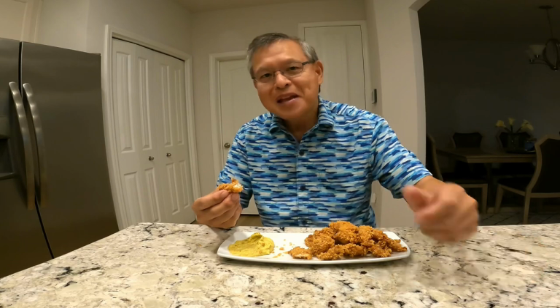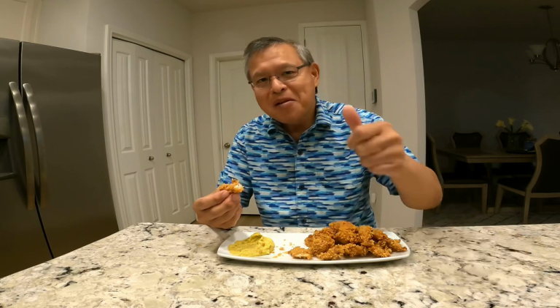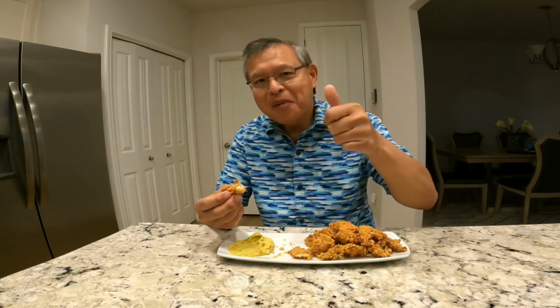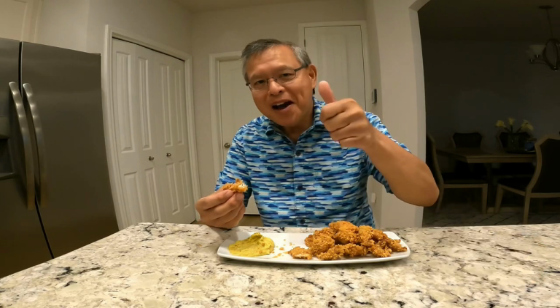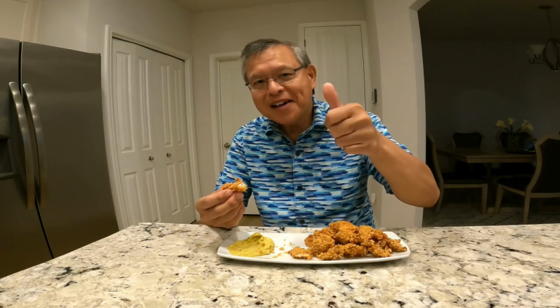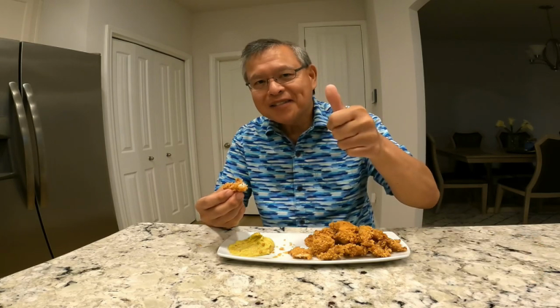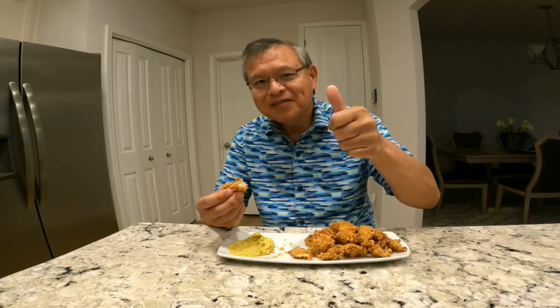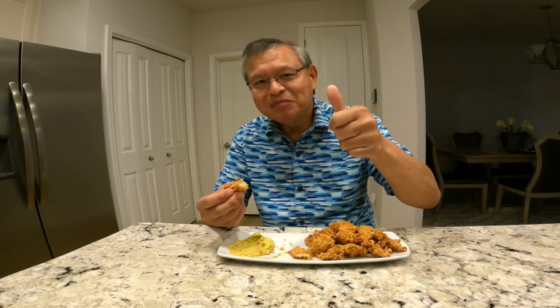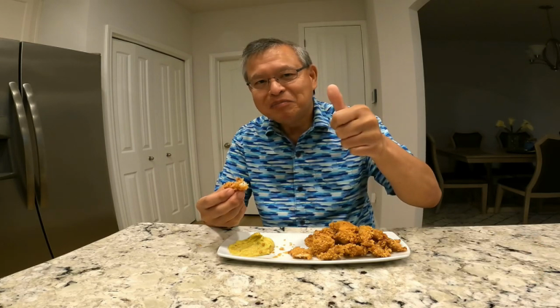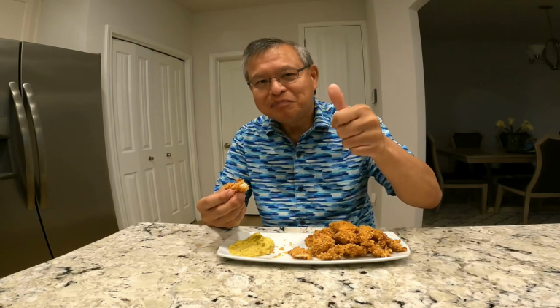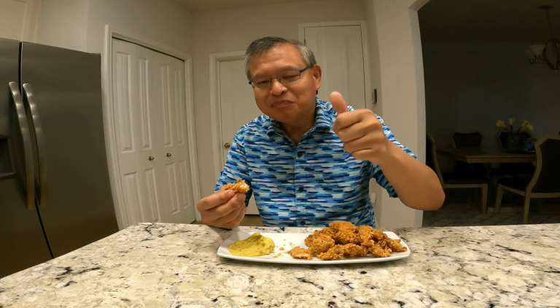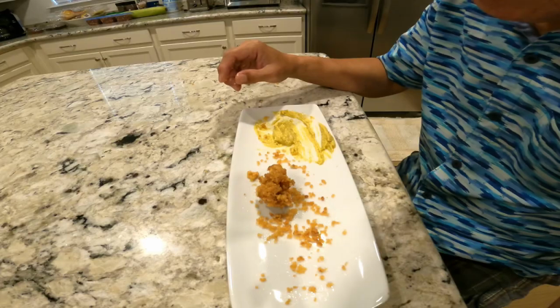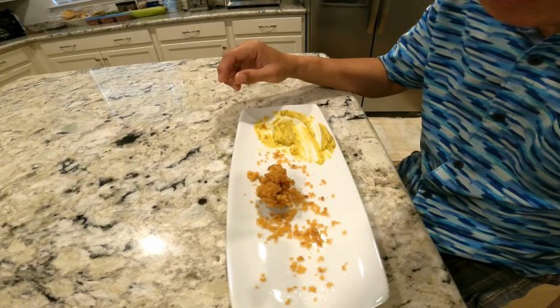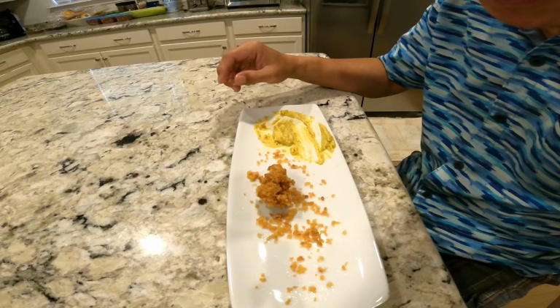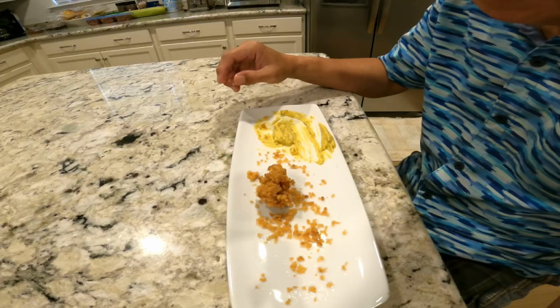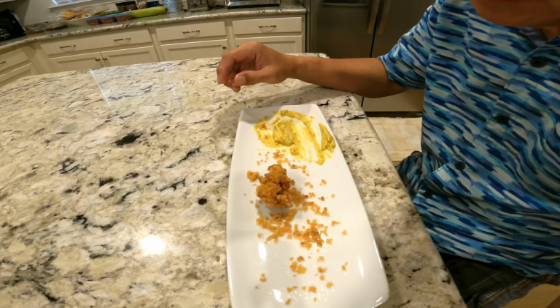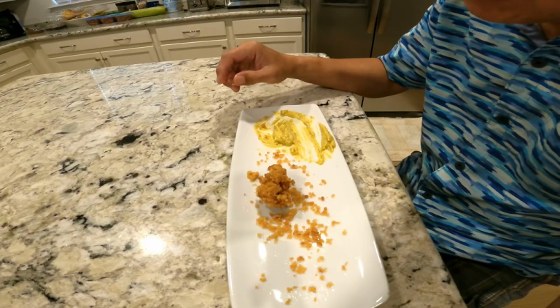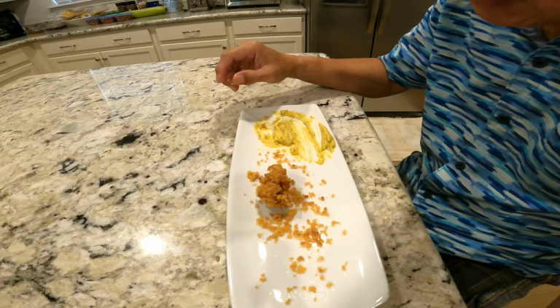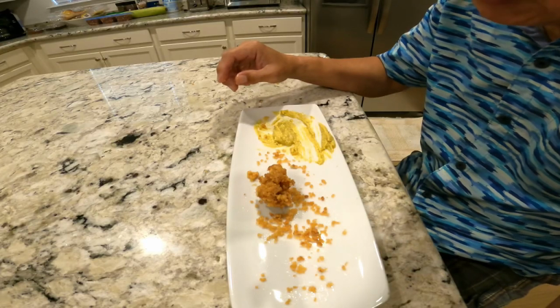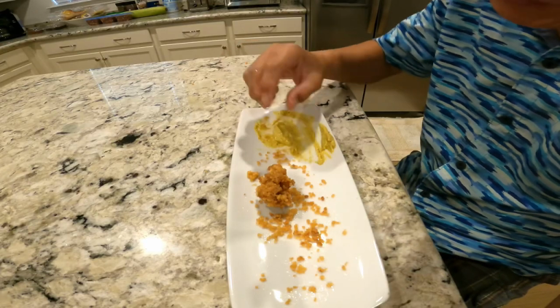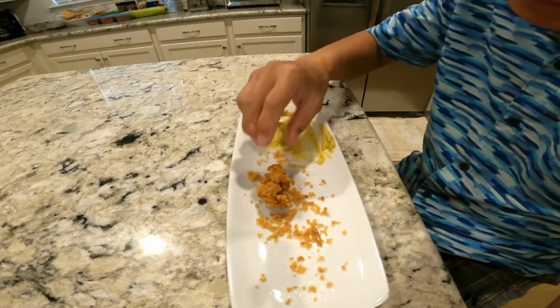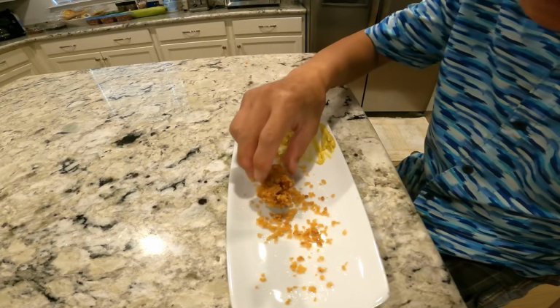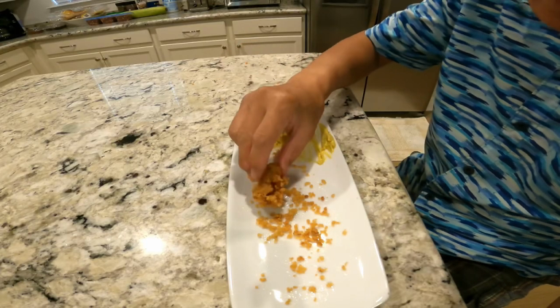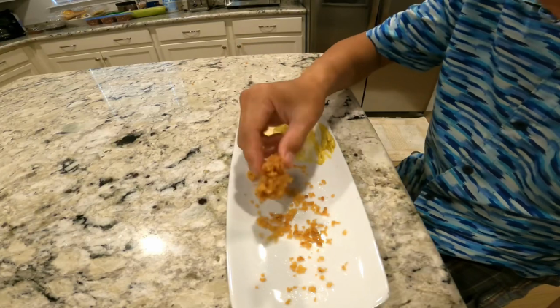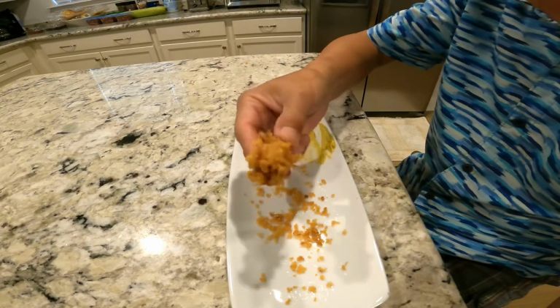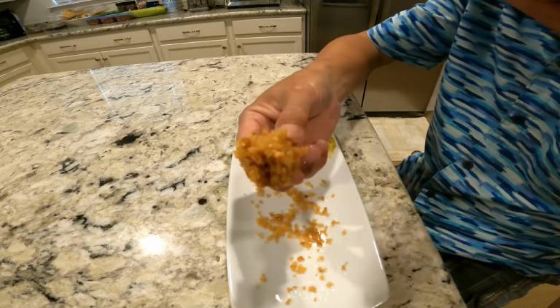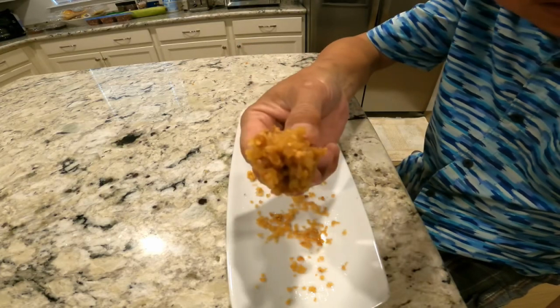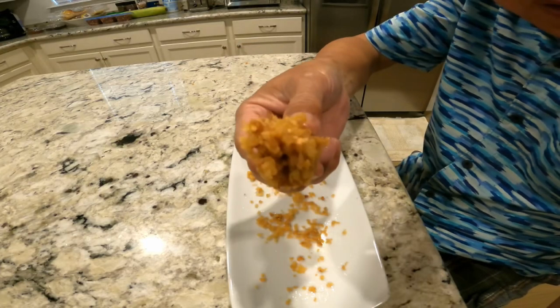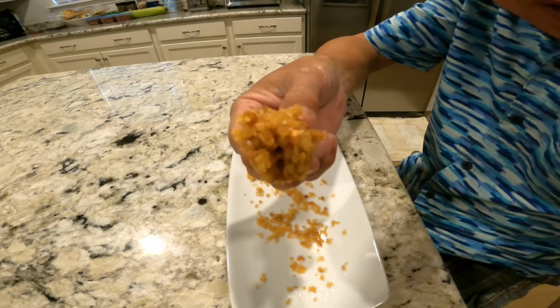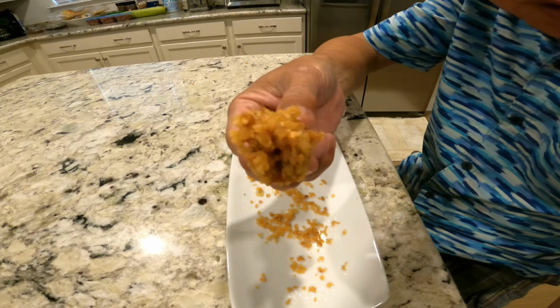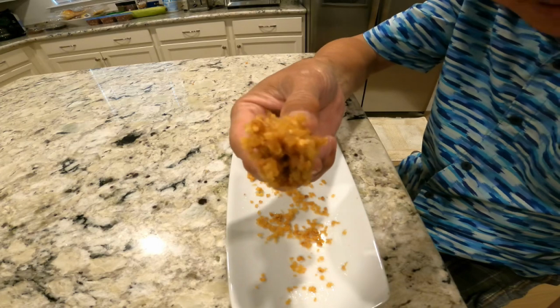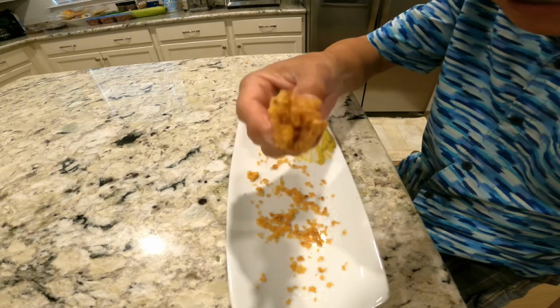Bye! Wow, it's so good. This is the last piece.